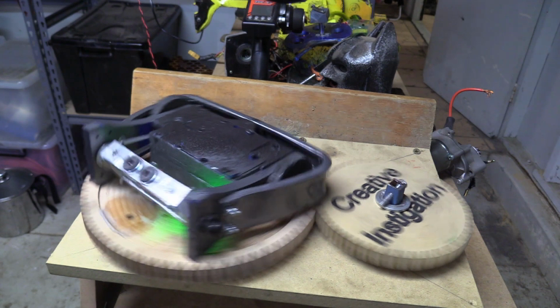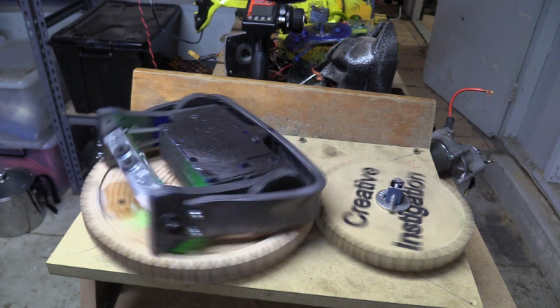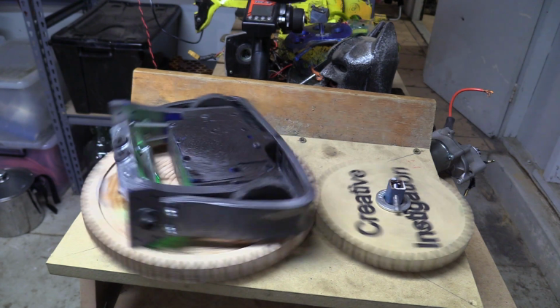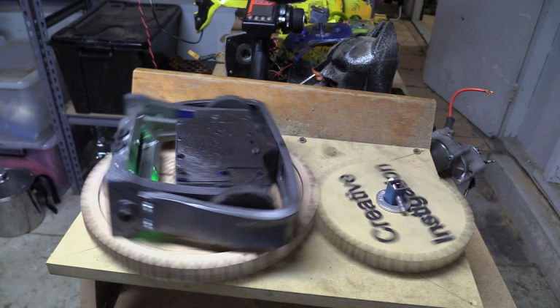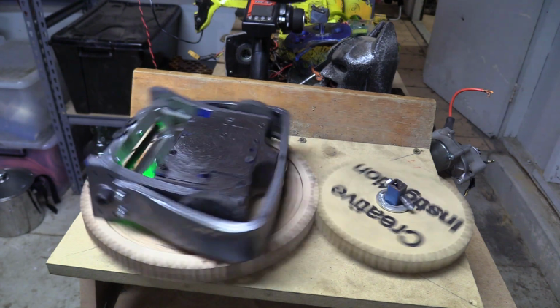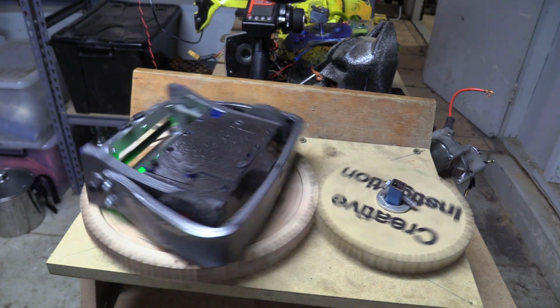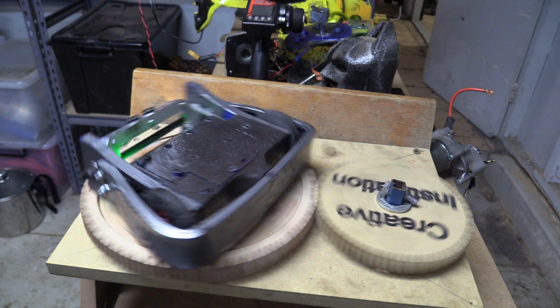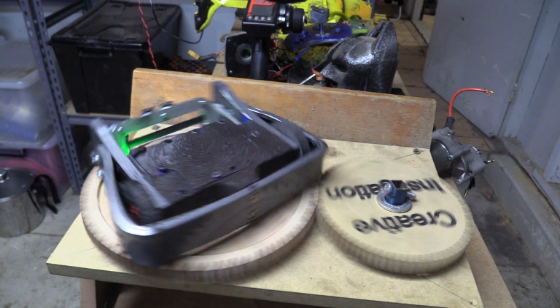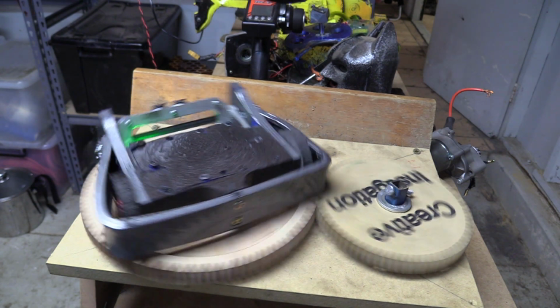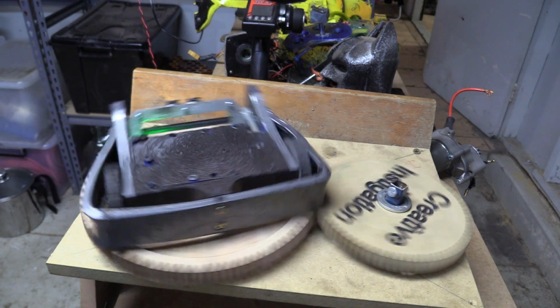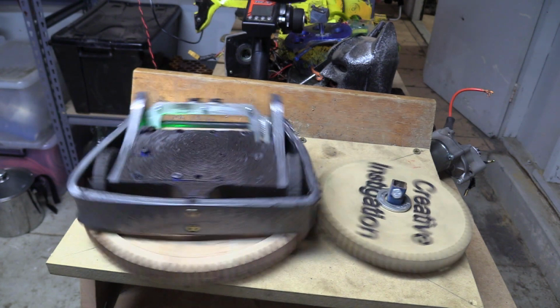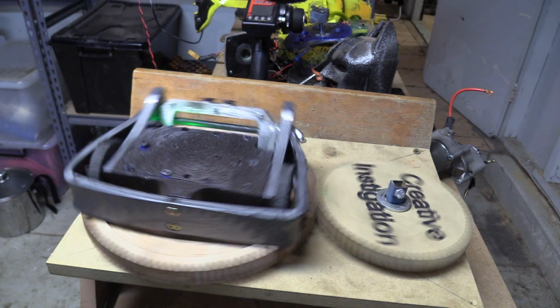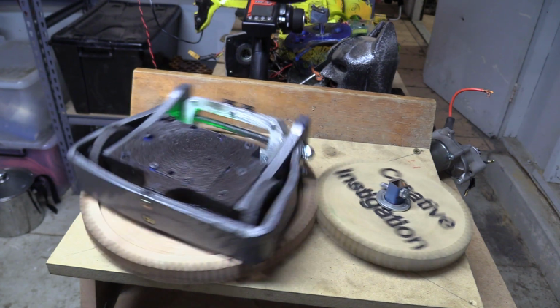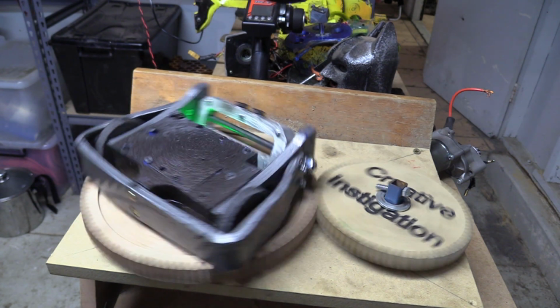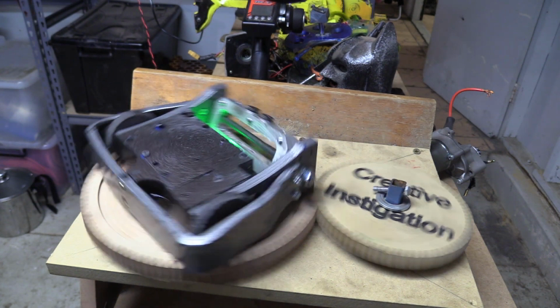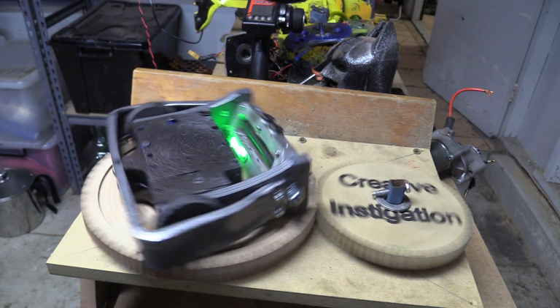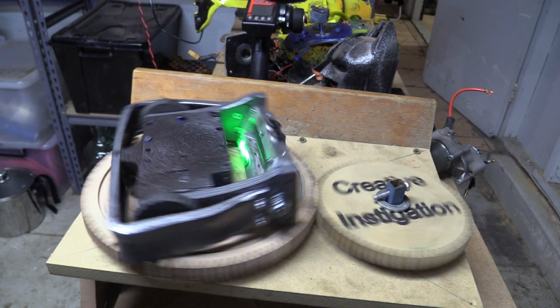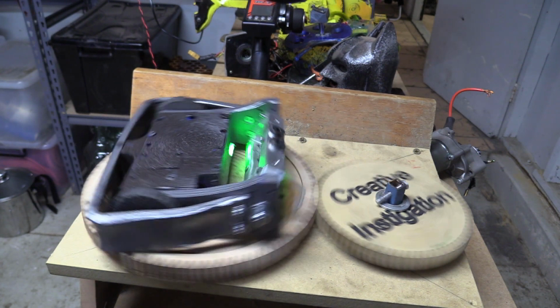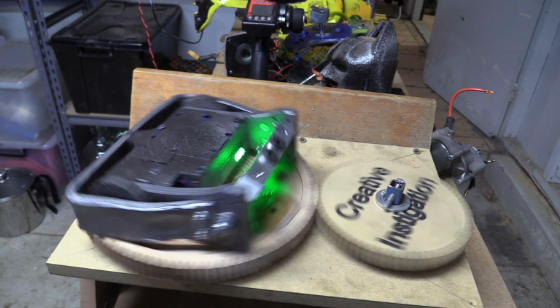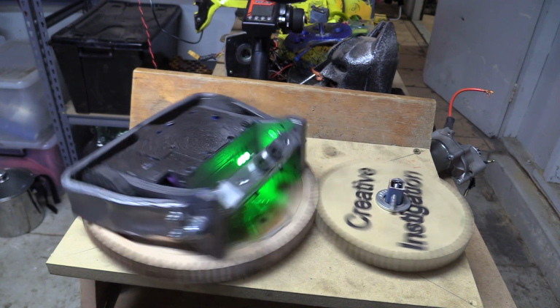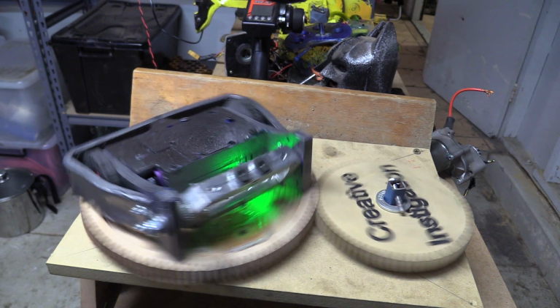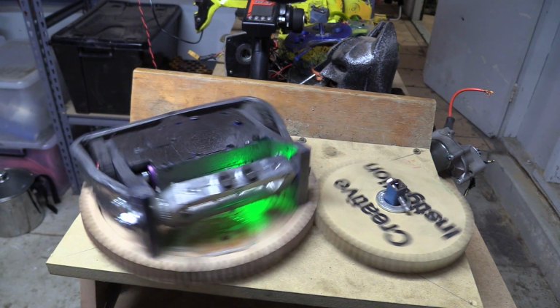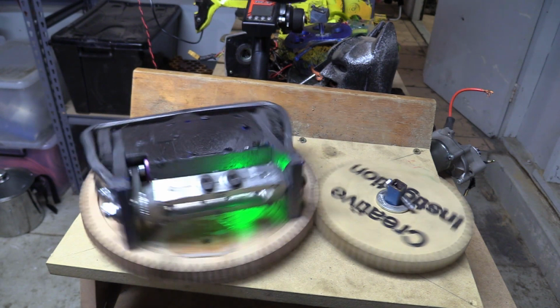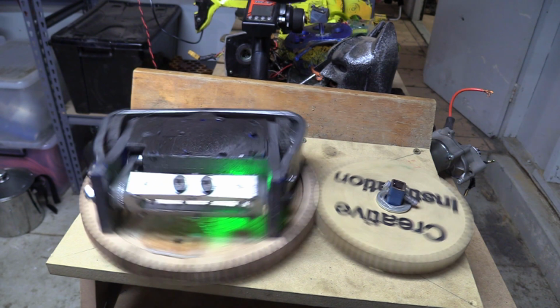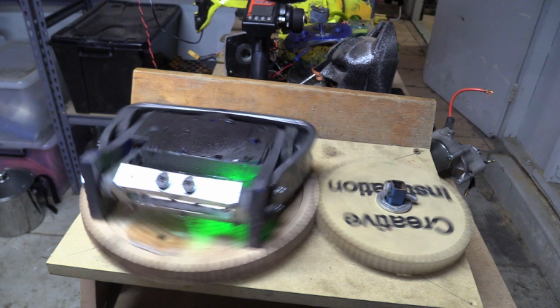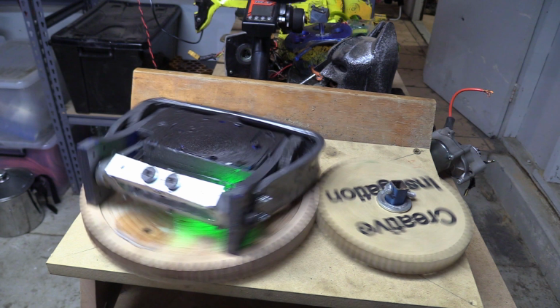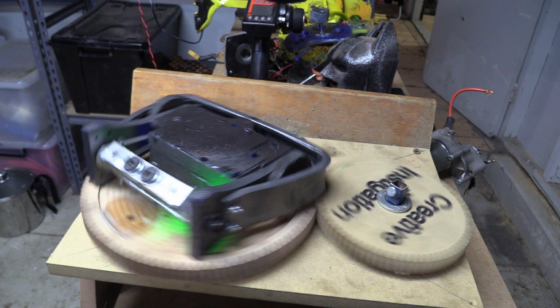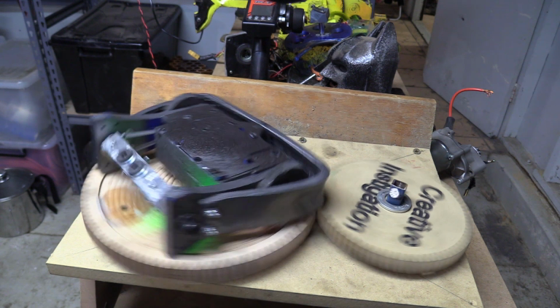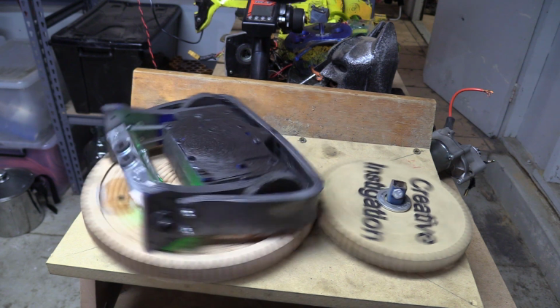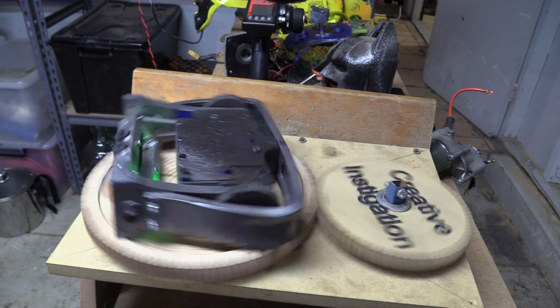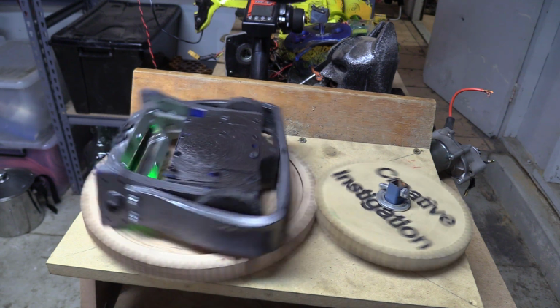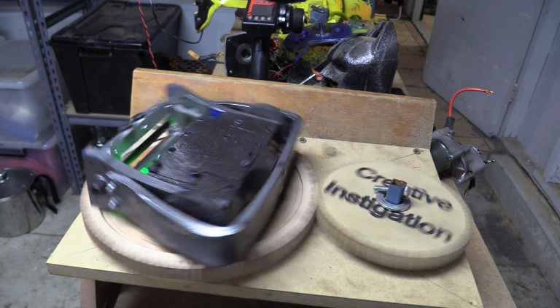Today on Creative Instigation is a quick view of how I assembled my new Beetleweight Combat Robot Munchkin.